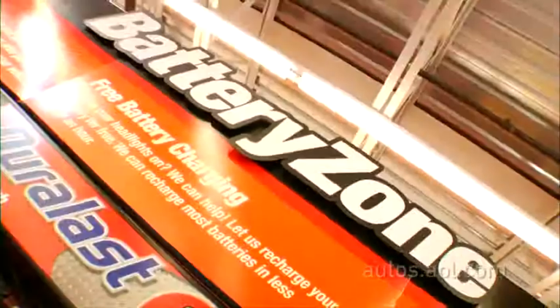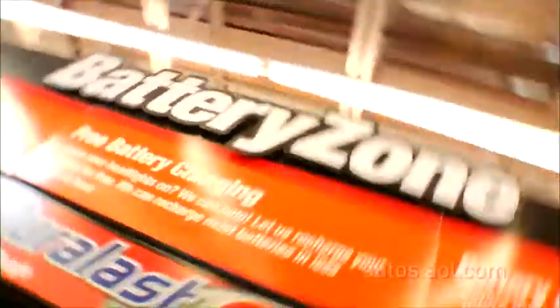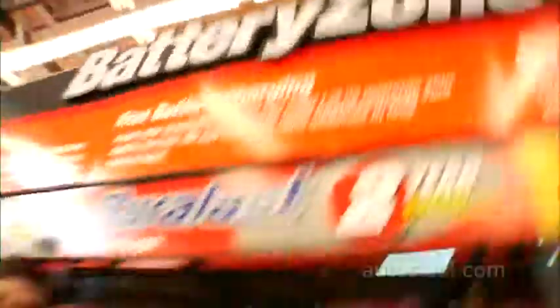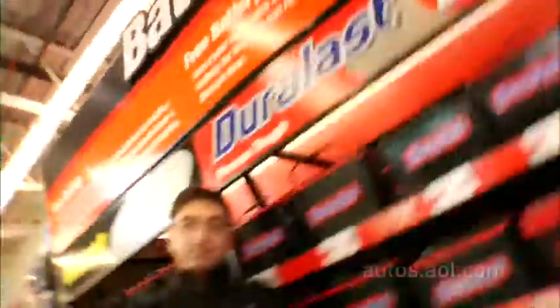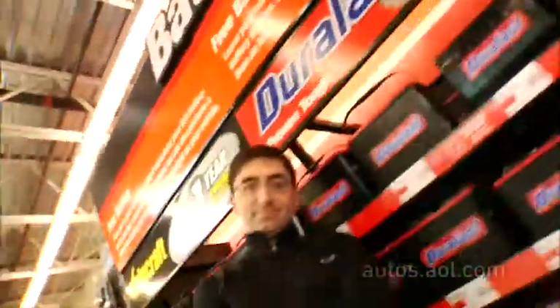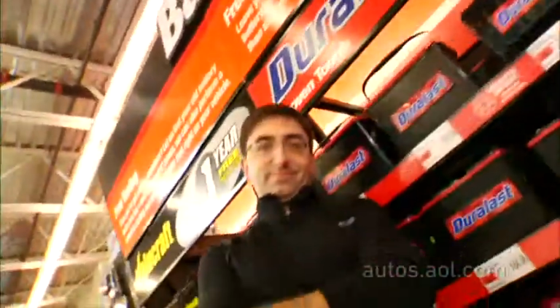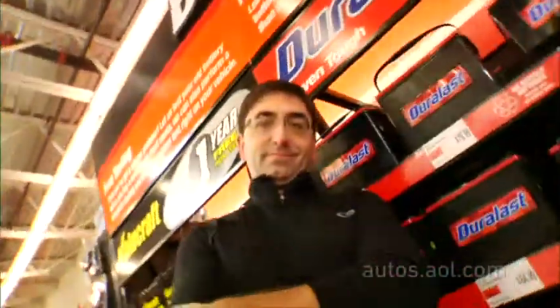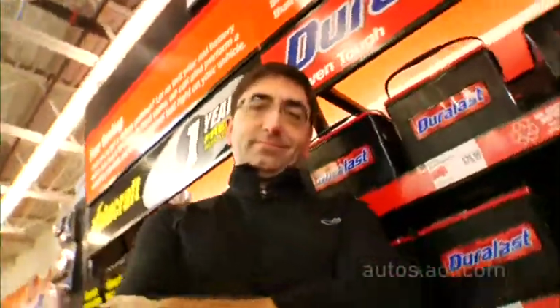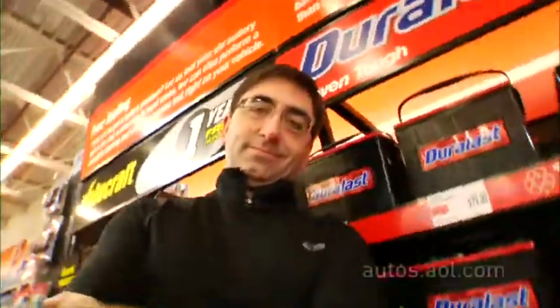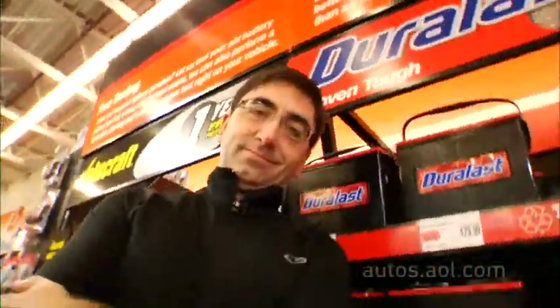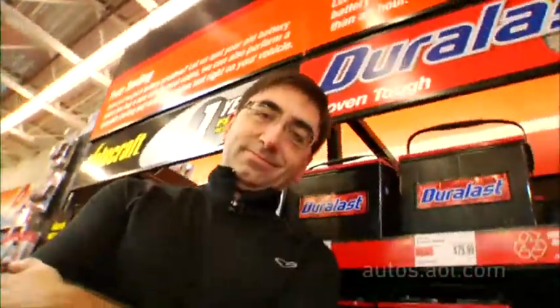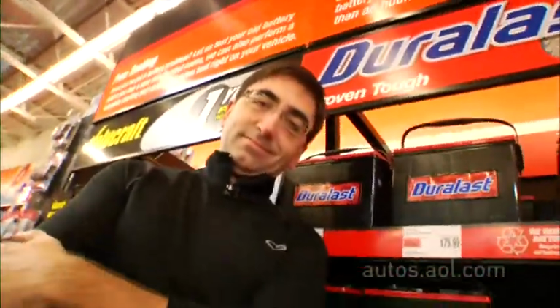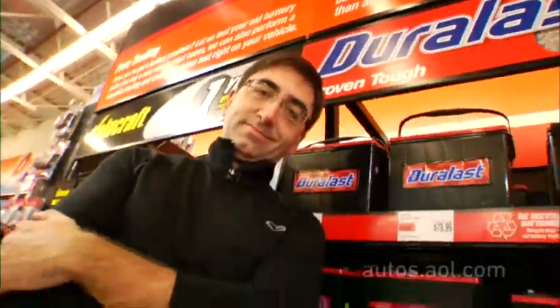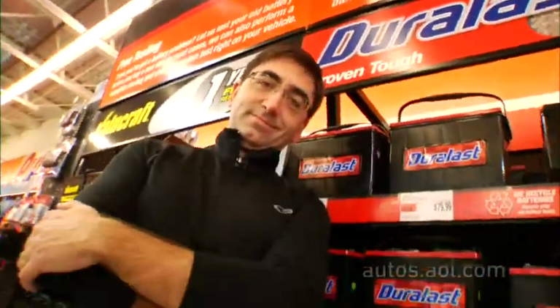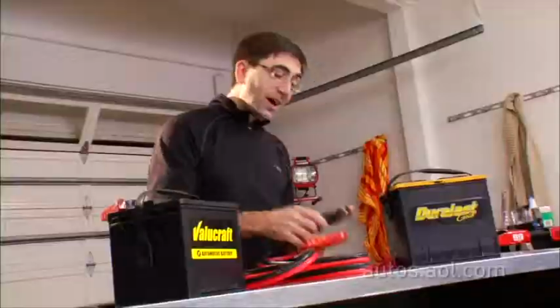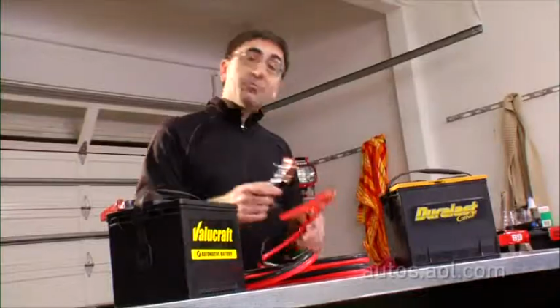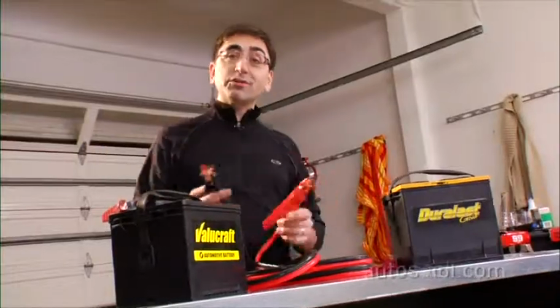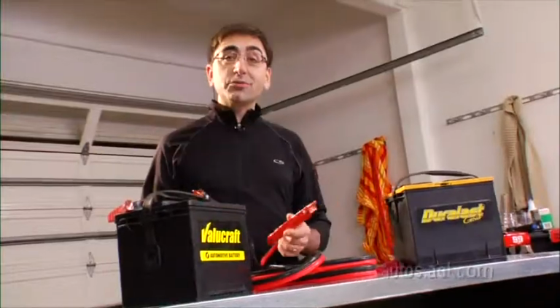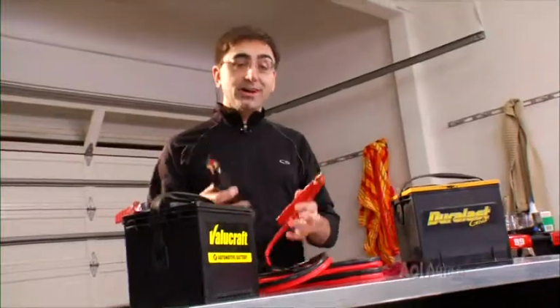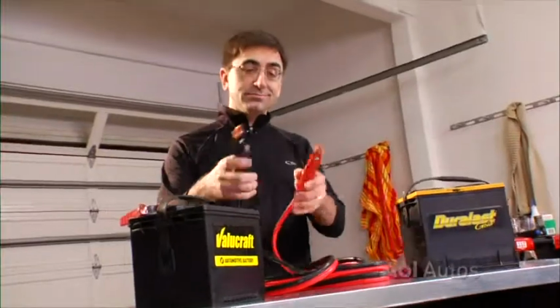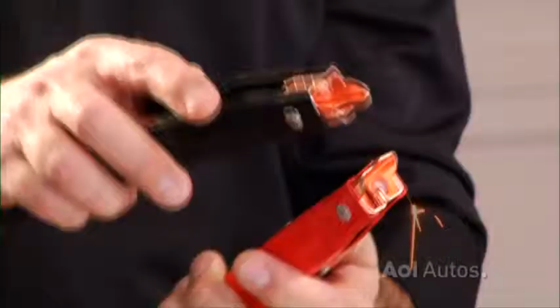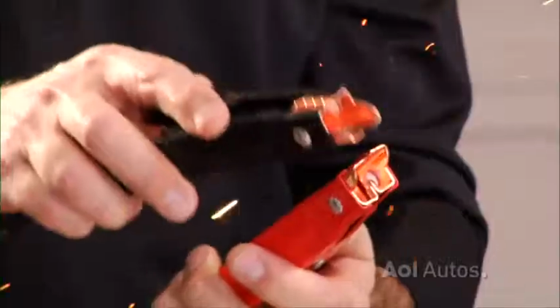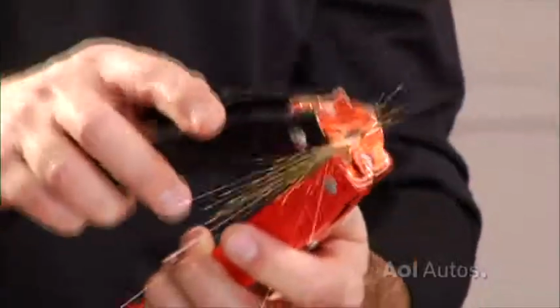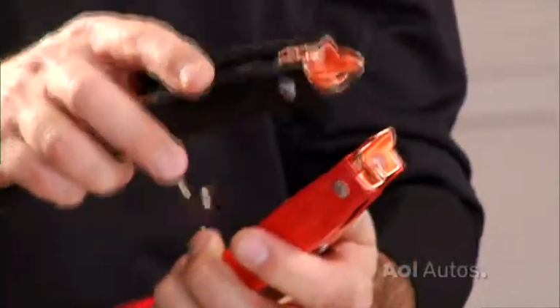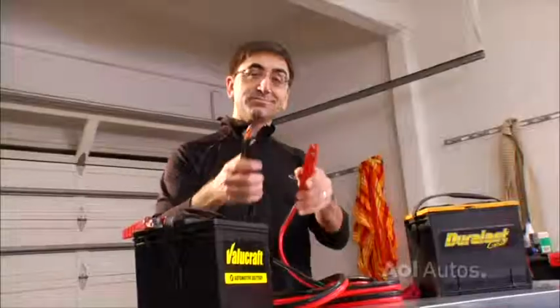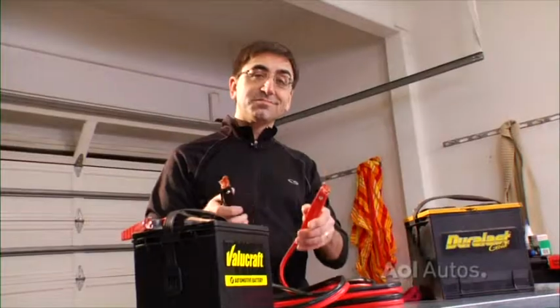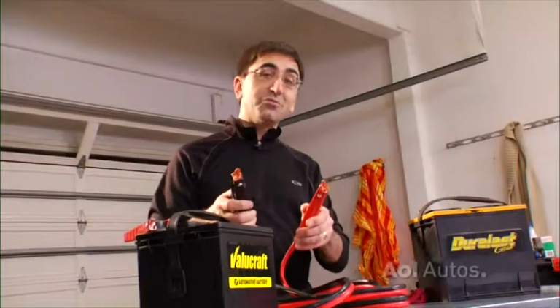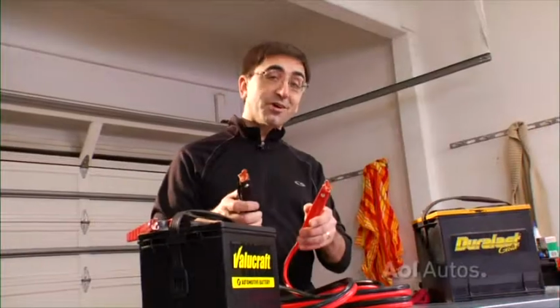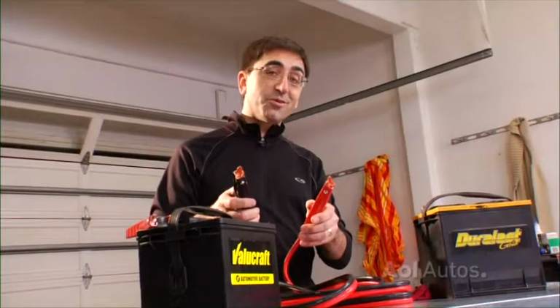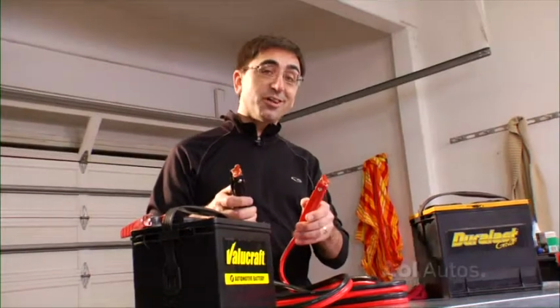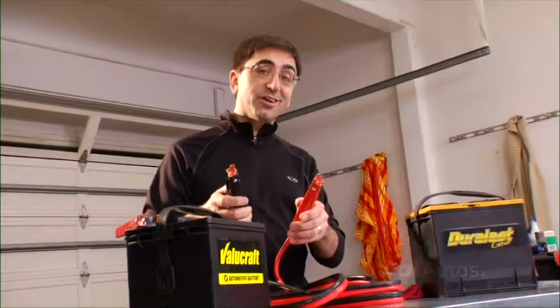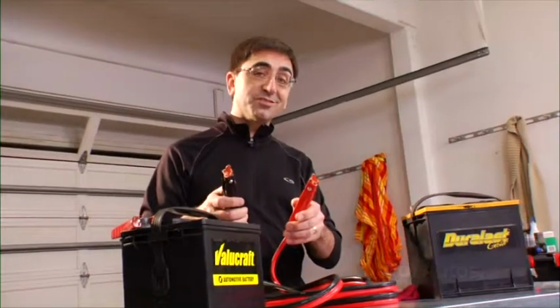Alright, that's what you need to know about batteries. I'm Rex Roy — farewell from AOL Autos.